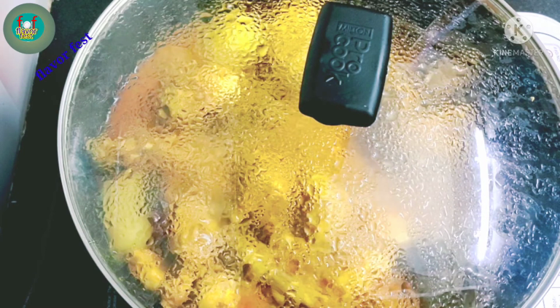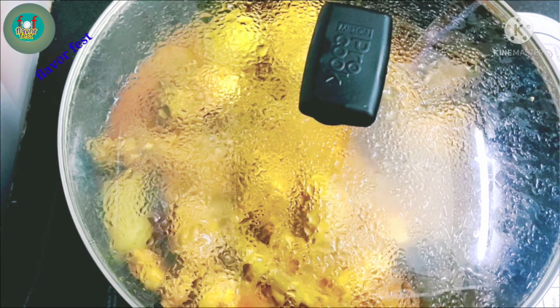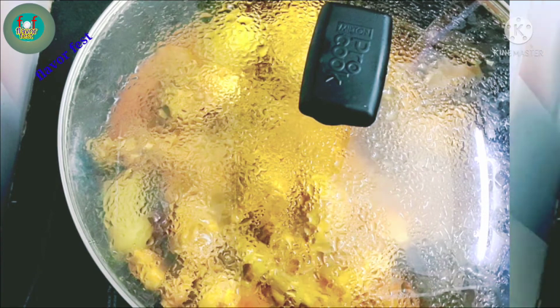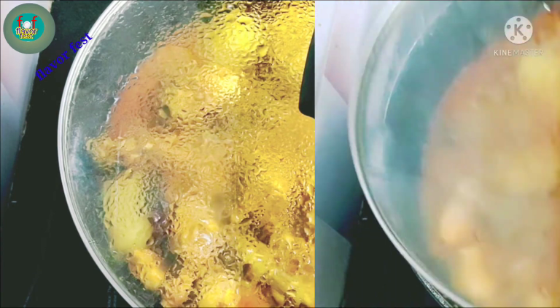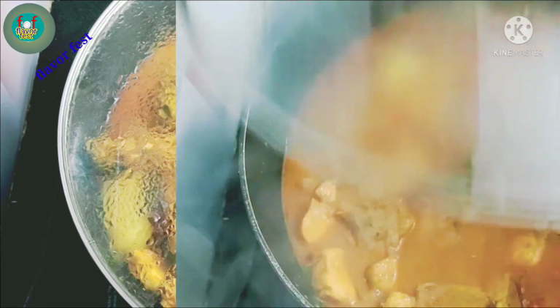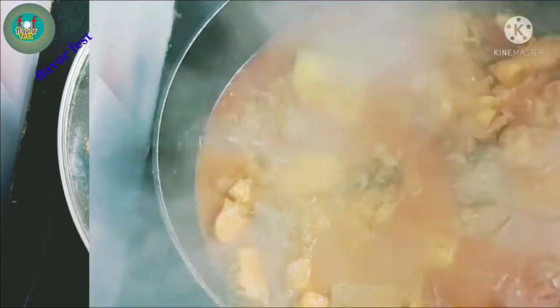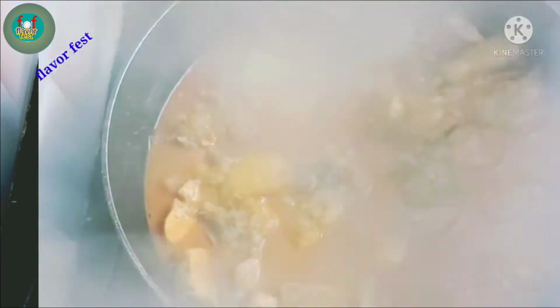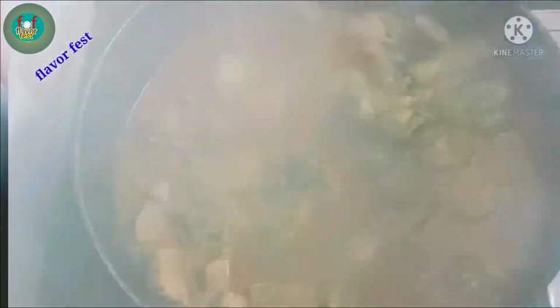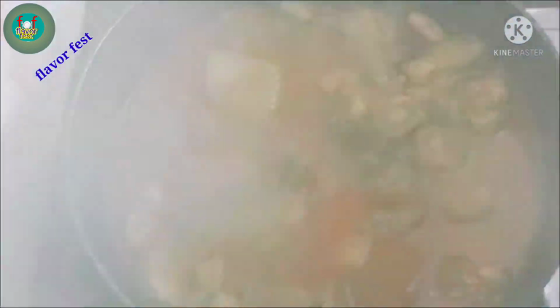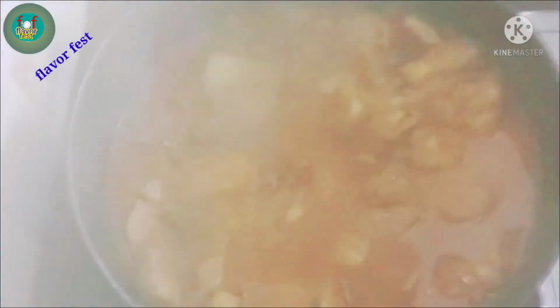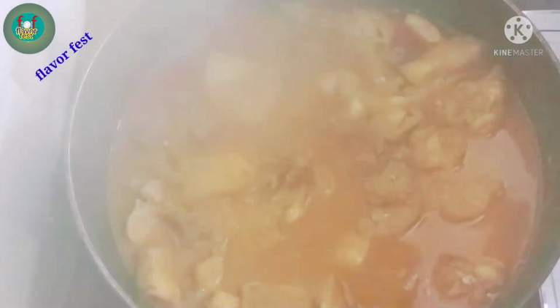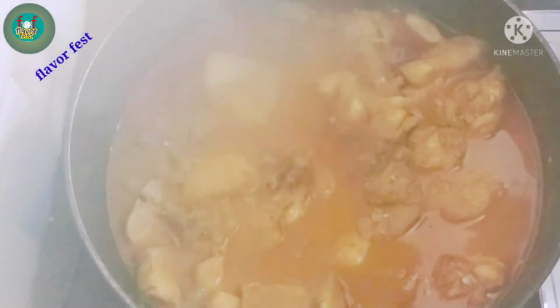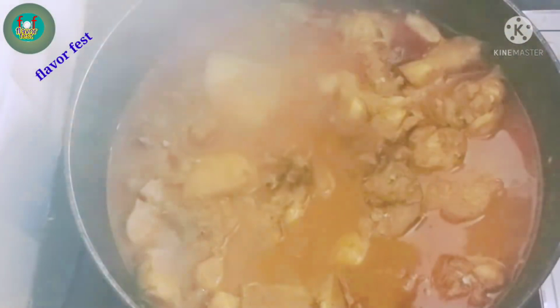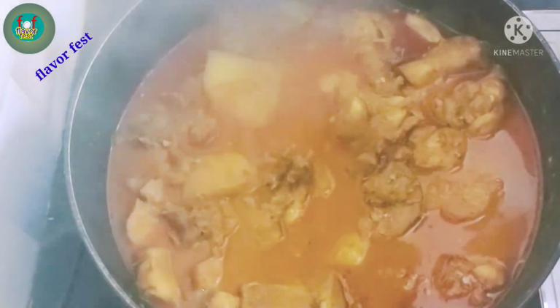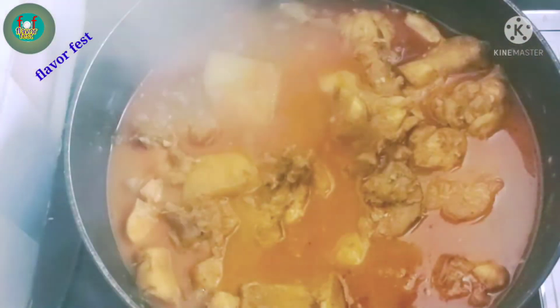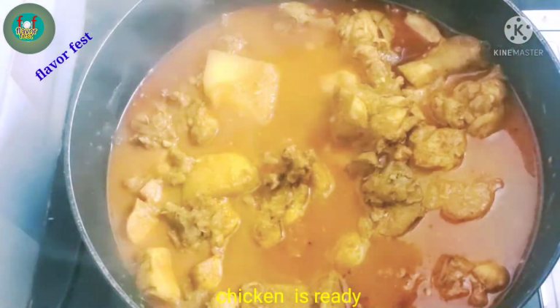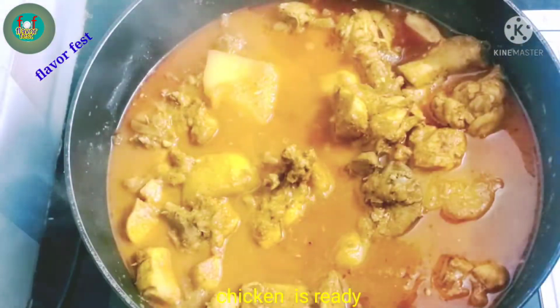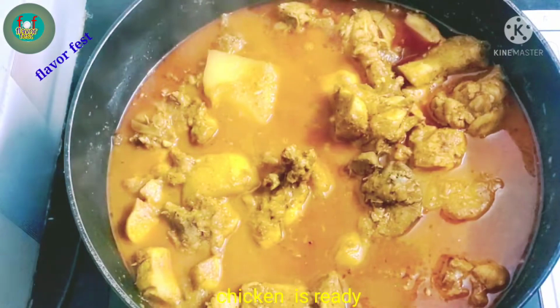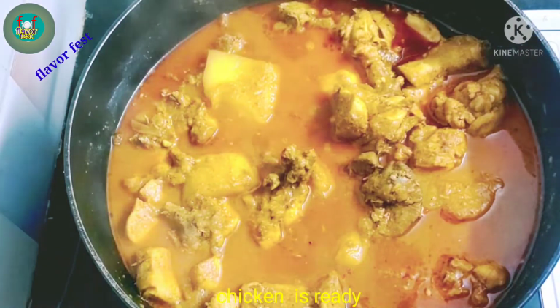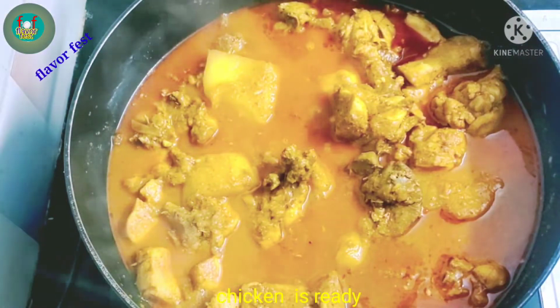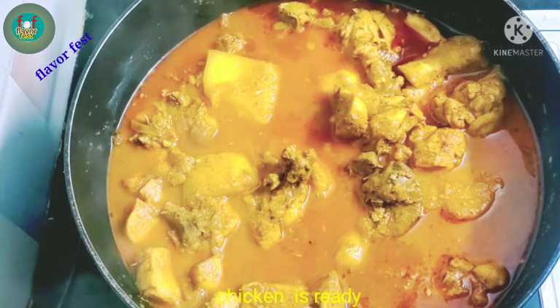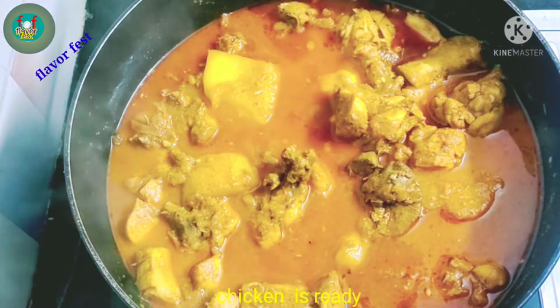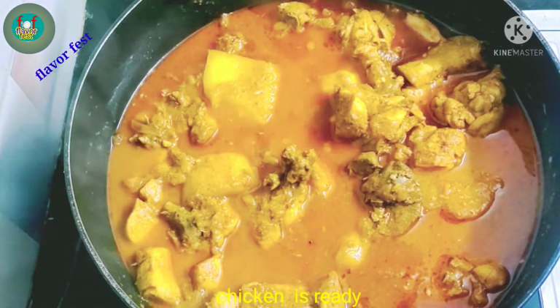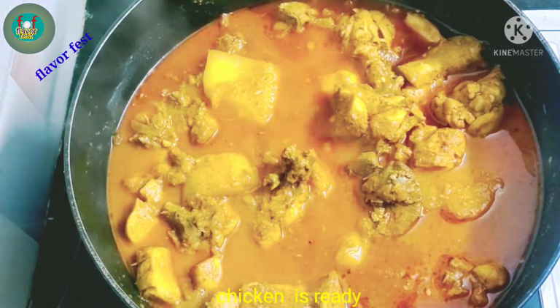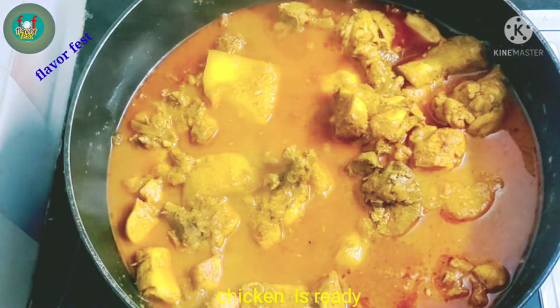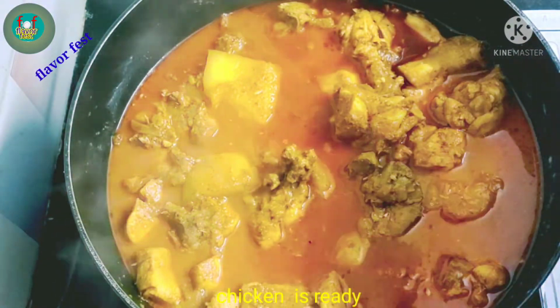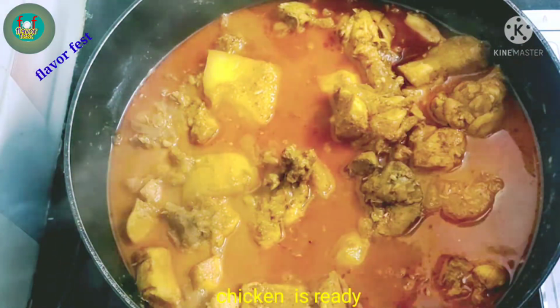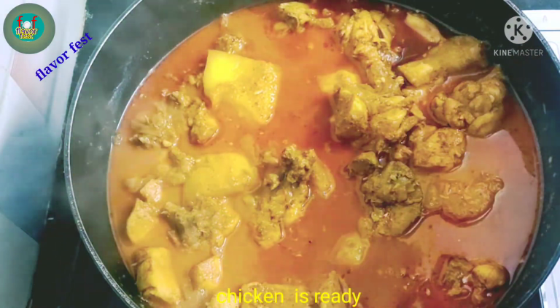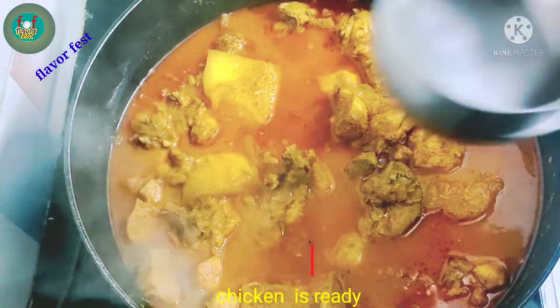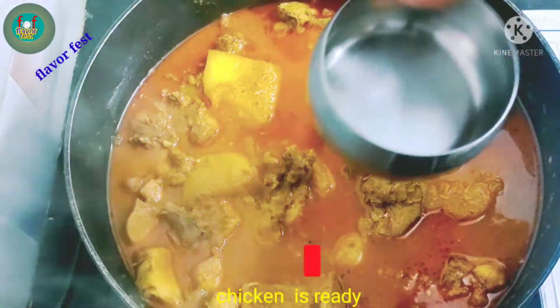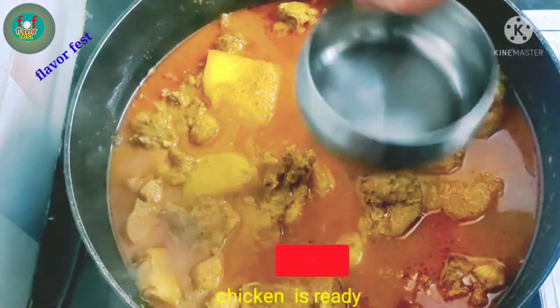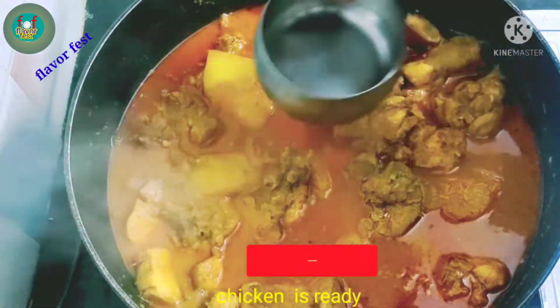The chicken is ready after 4-5 minutes. The chicken is ready. Now, smoke the chicken.